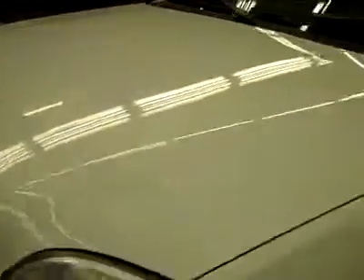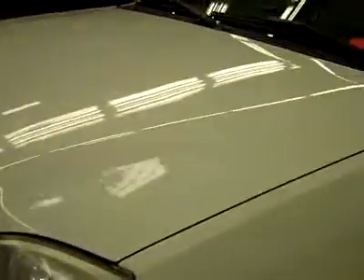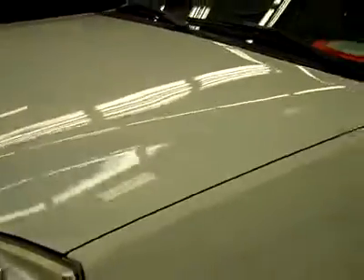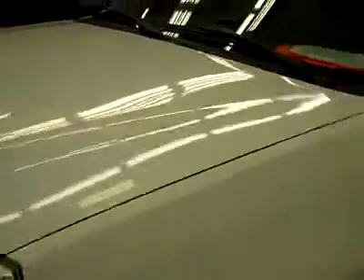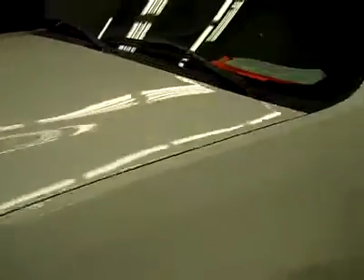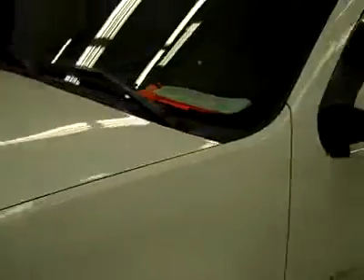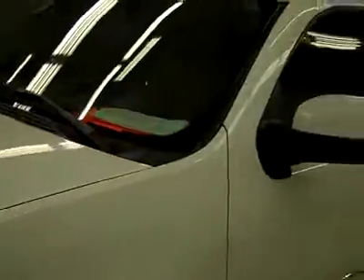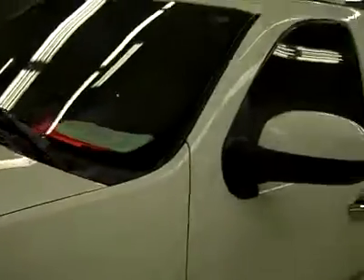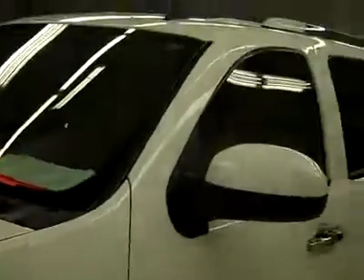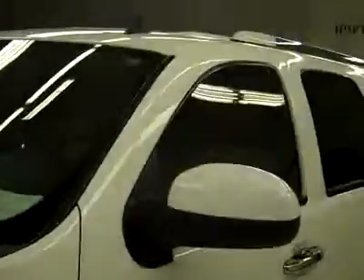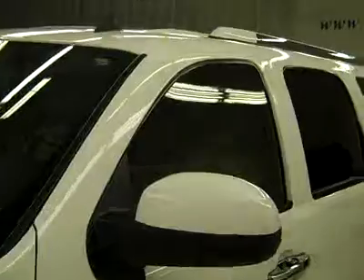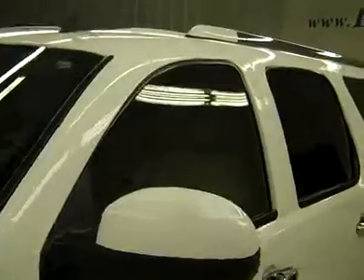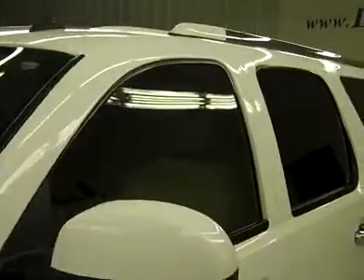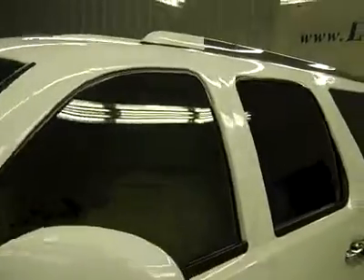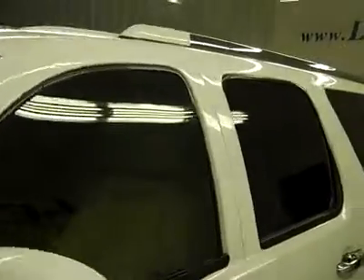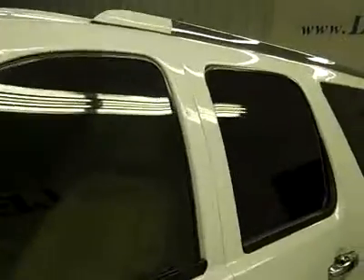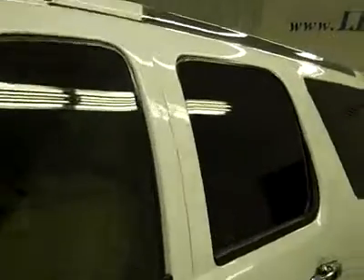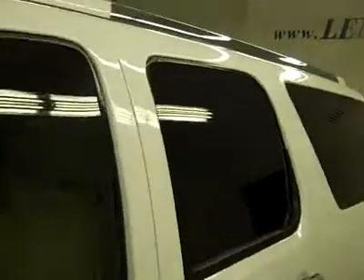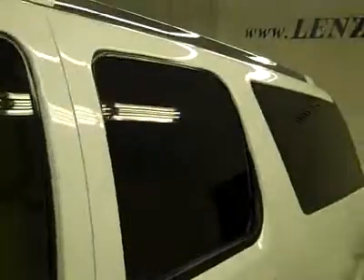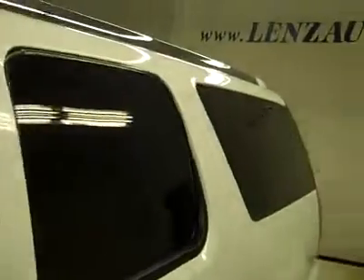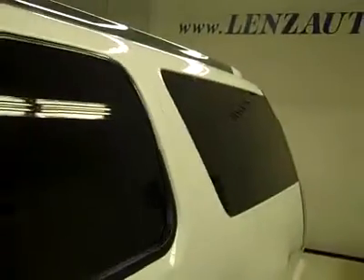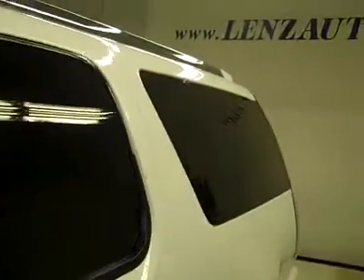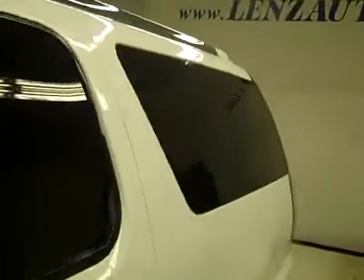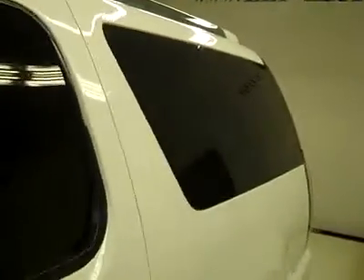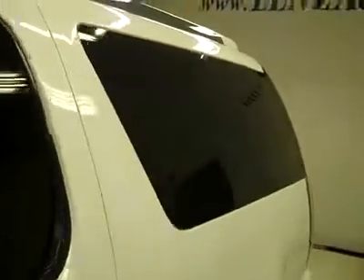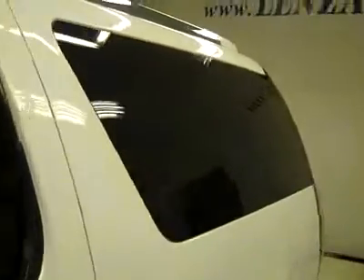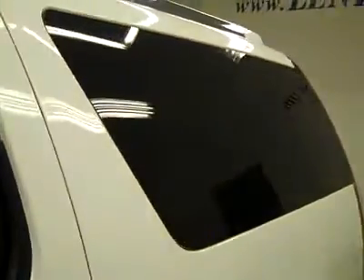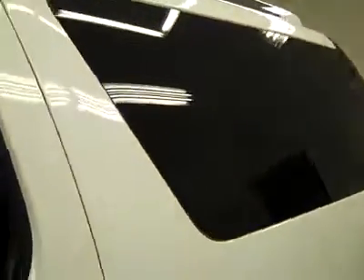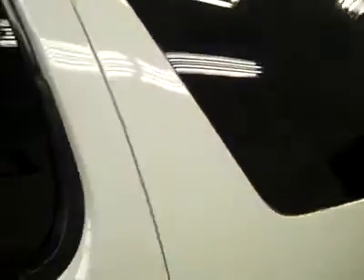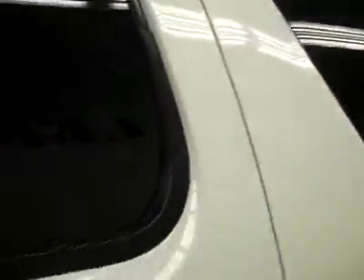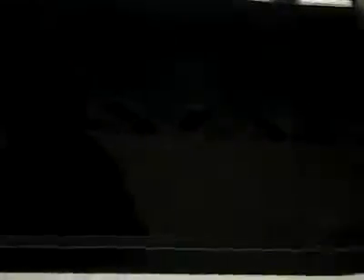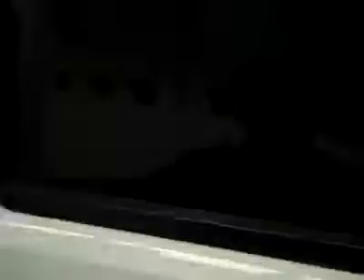Hood's nice and clean too. Body's in excellent condition, especially considering the mileage.